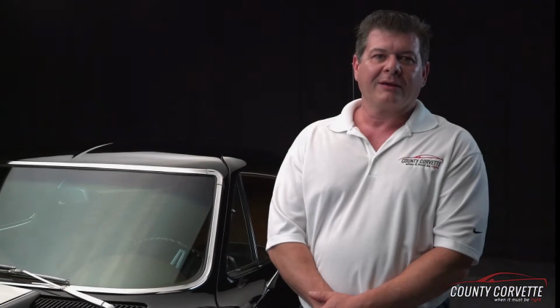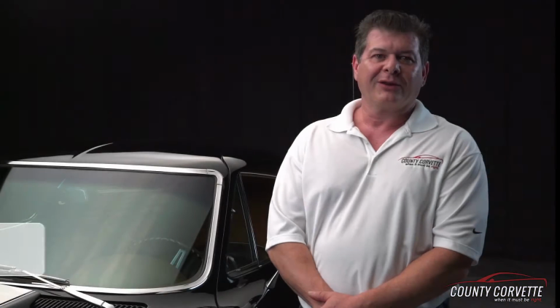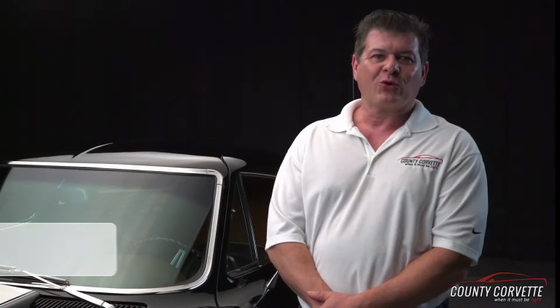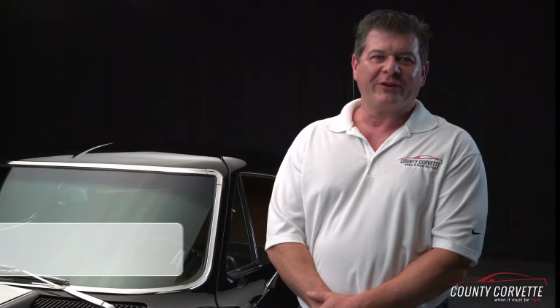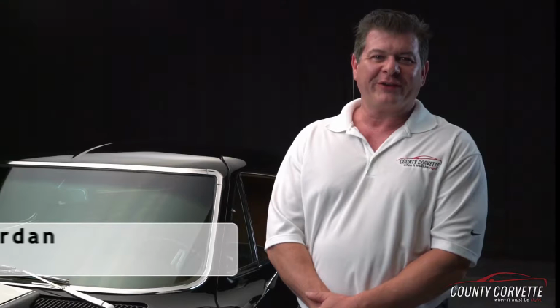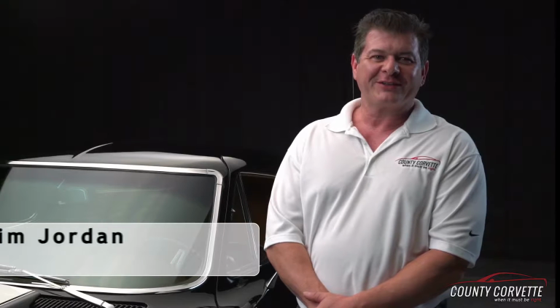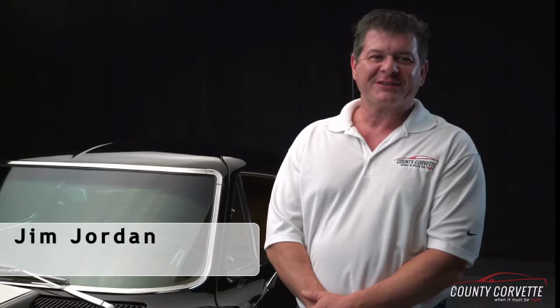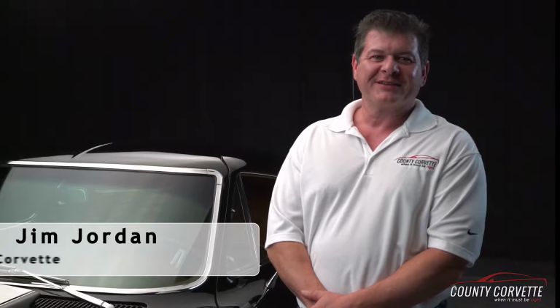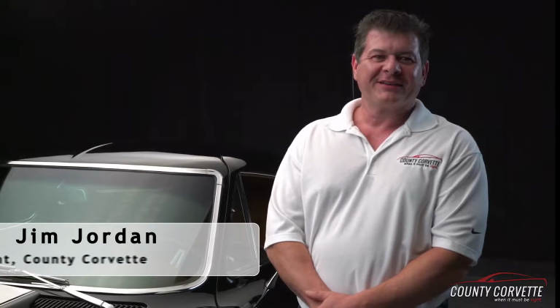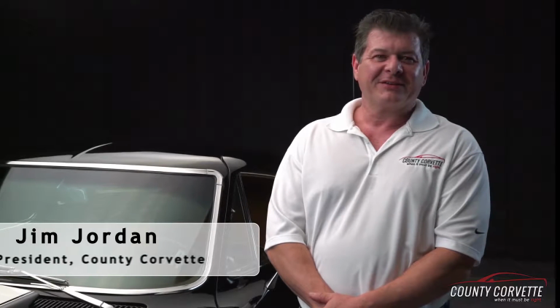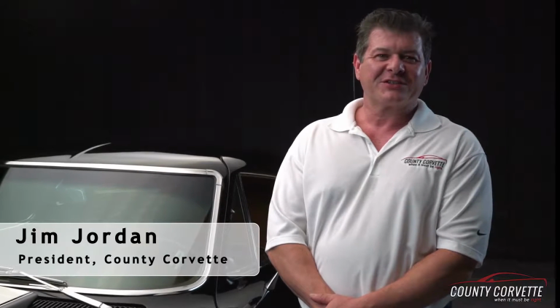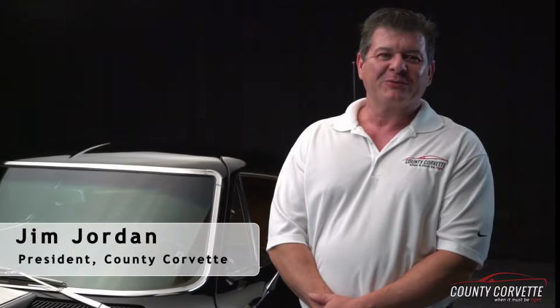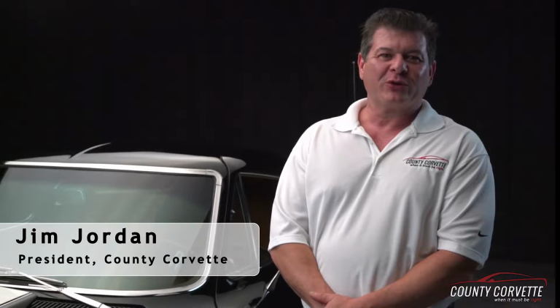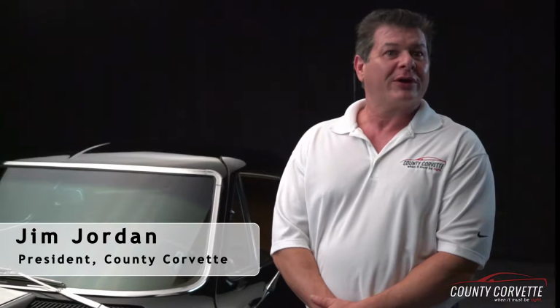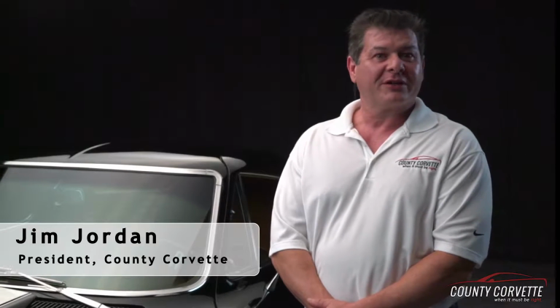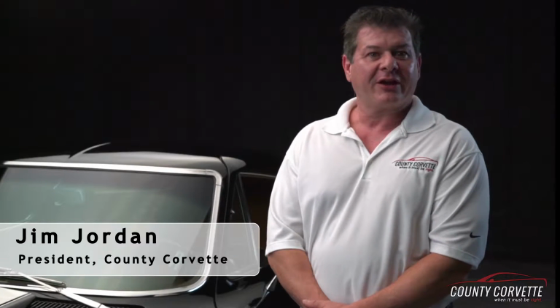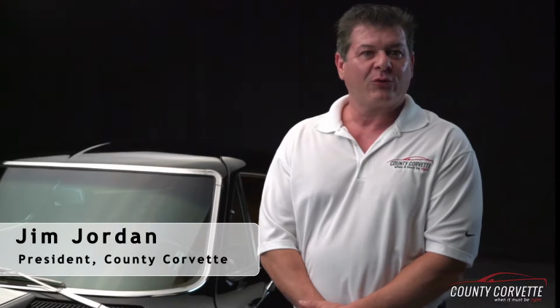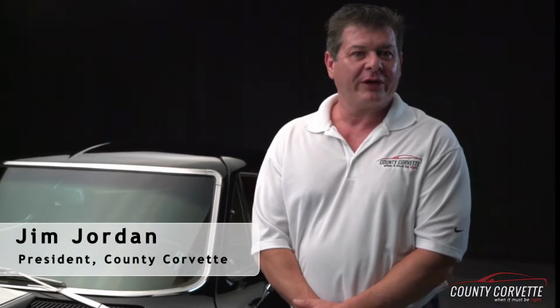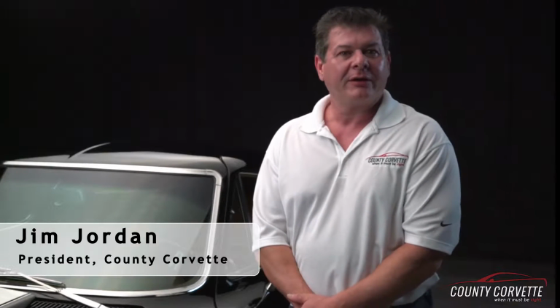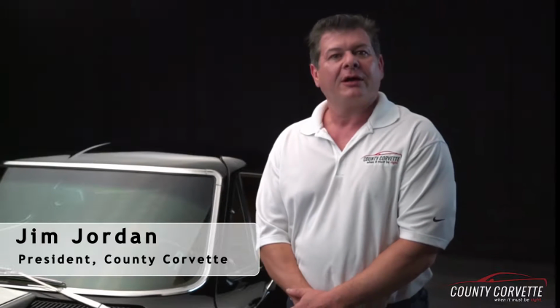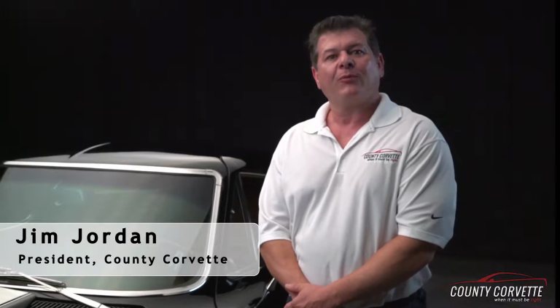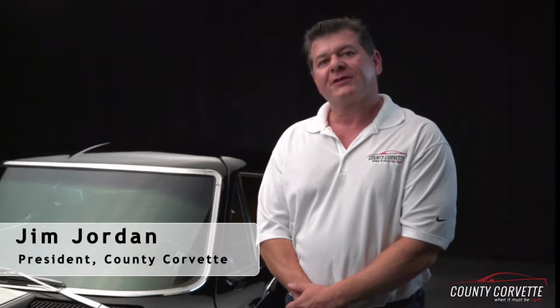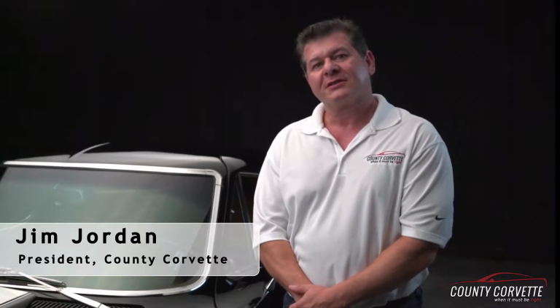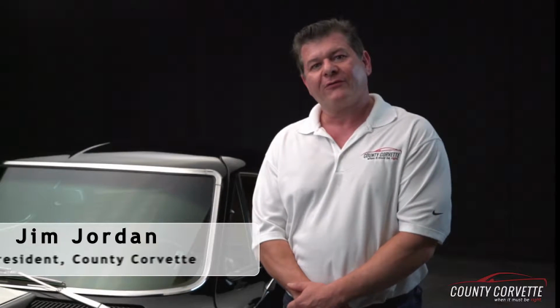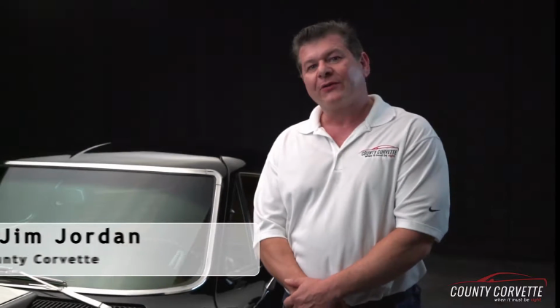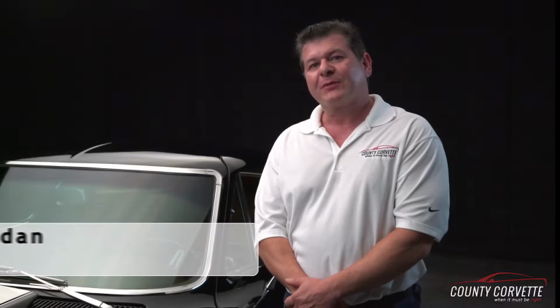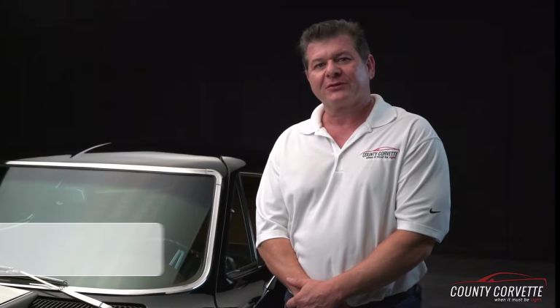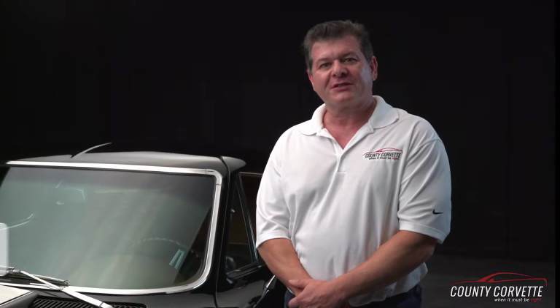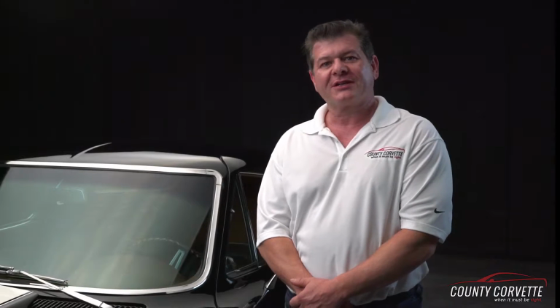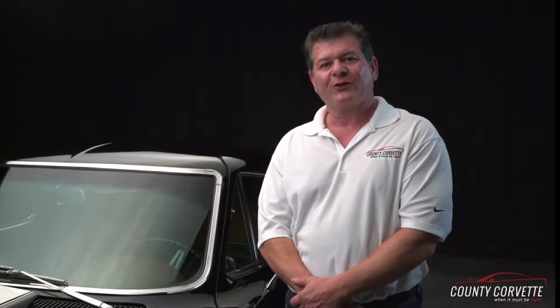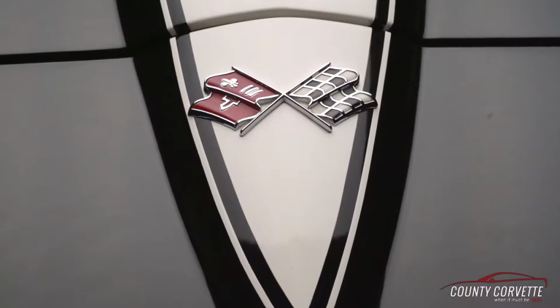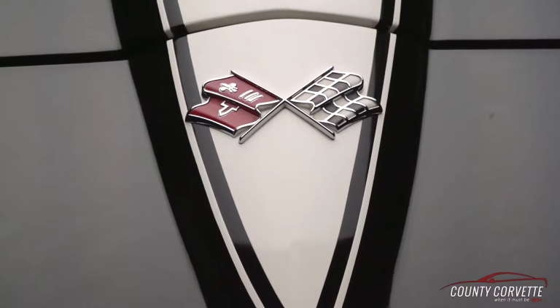Hello, Corvette fans. This is Jim Jordan, President of County Corvette. I'm with this very special '67 Coupe here.